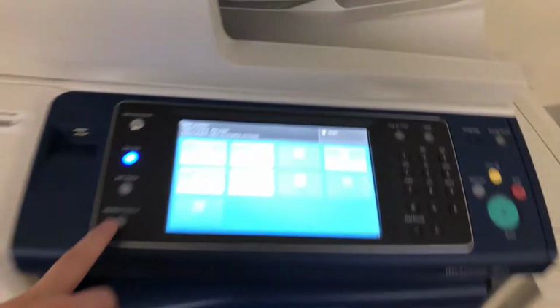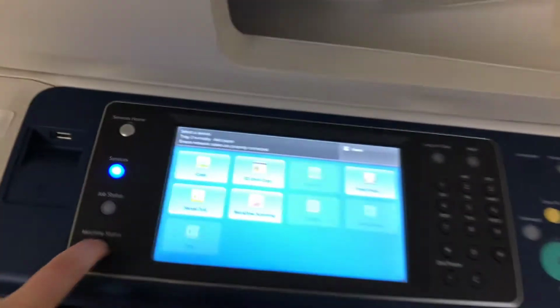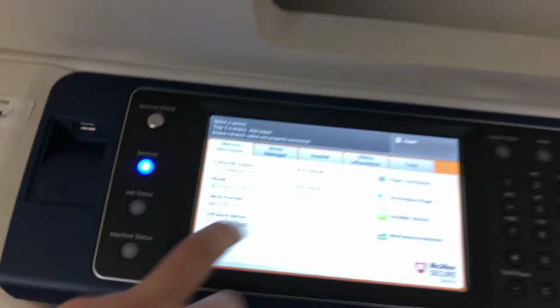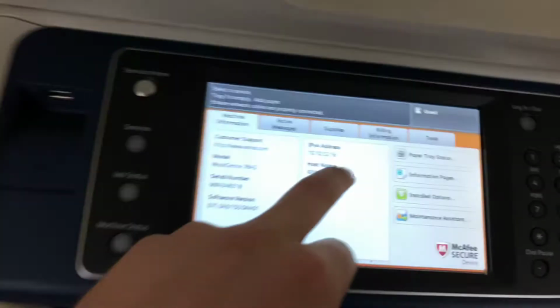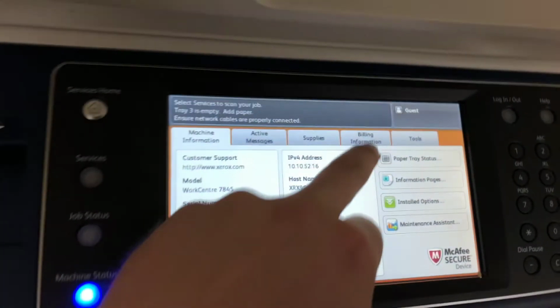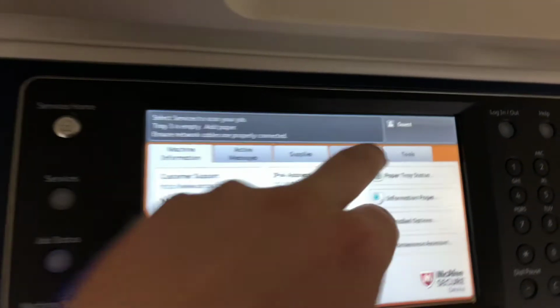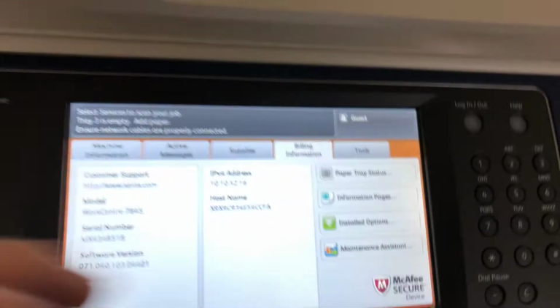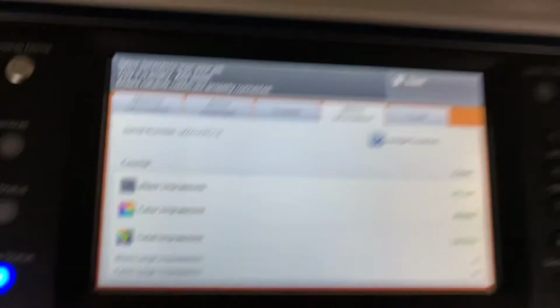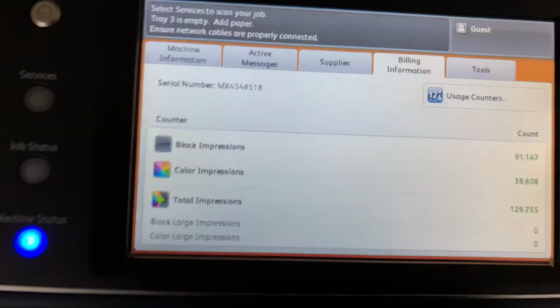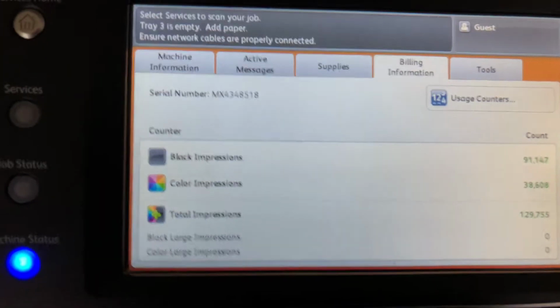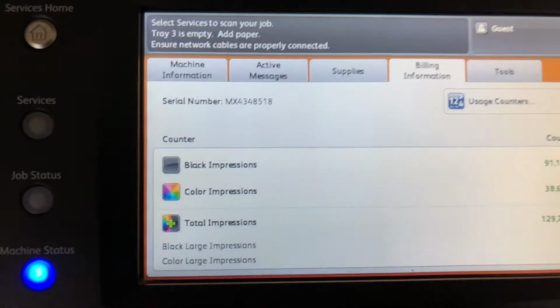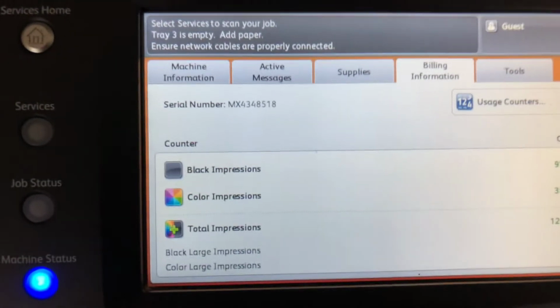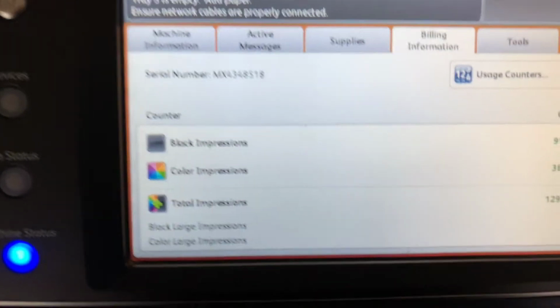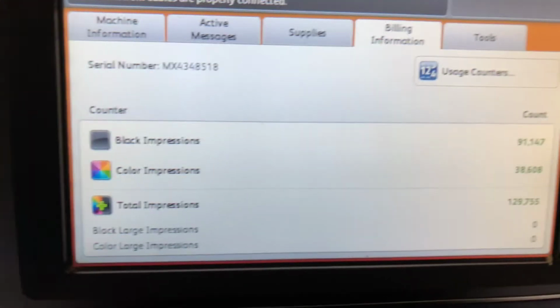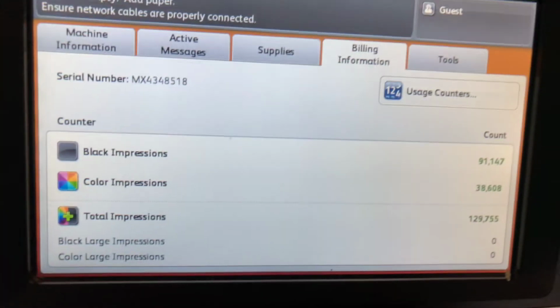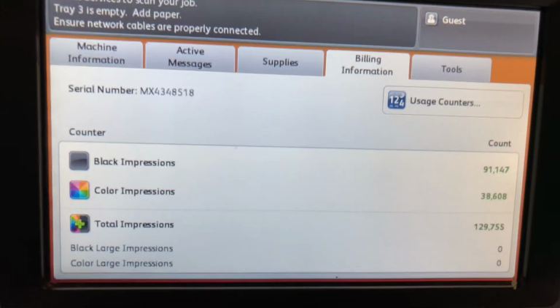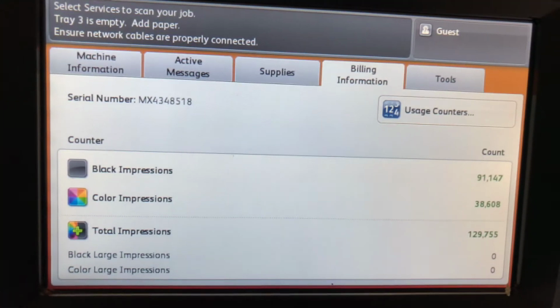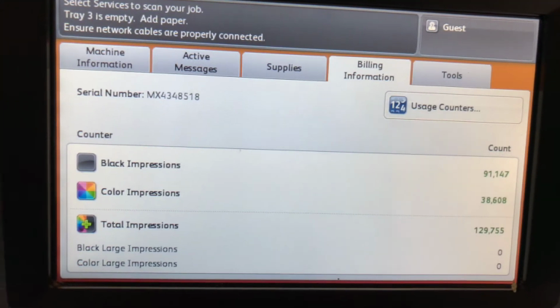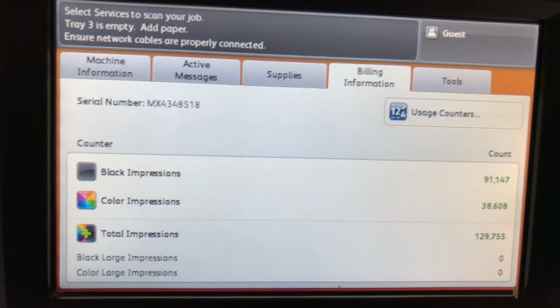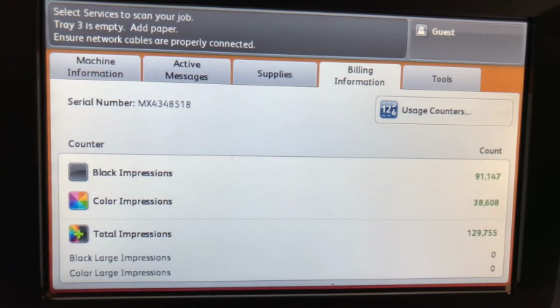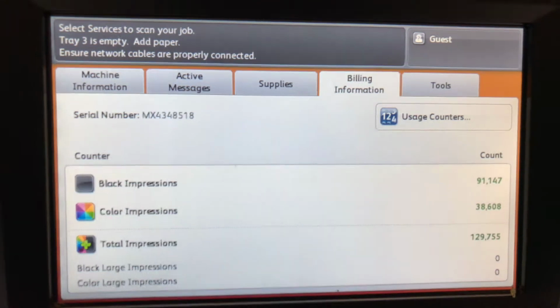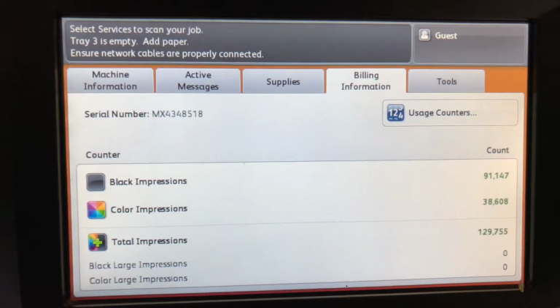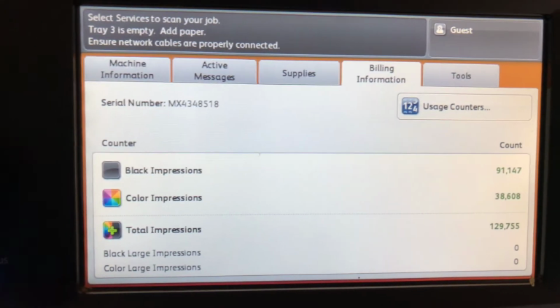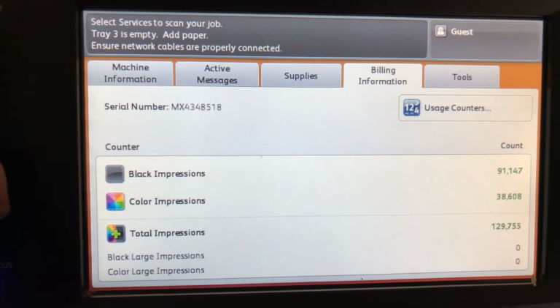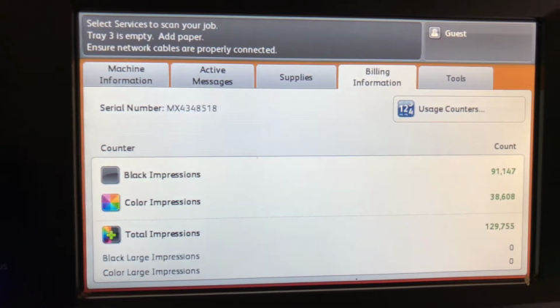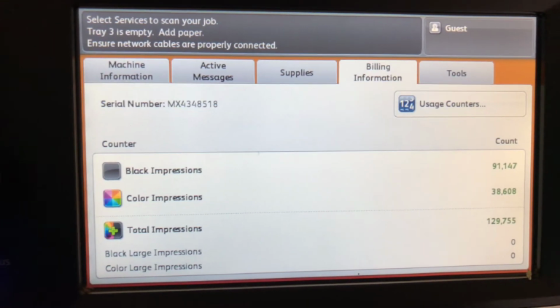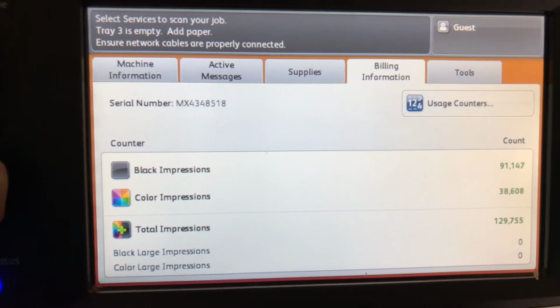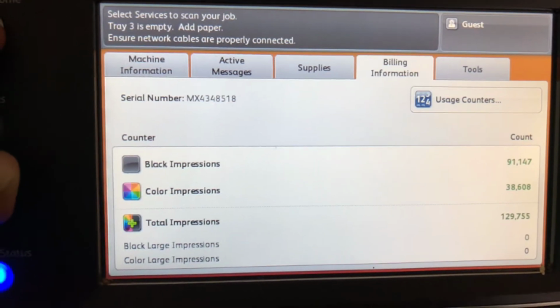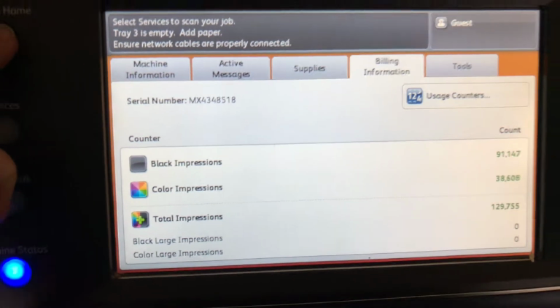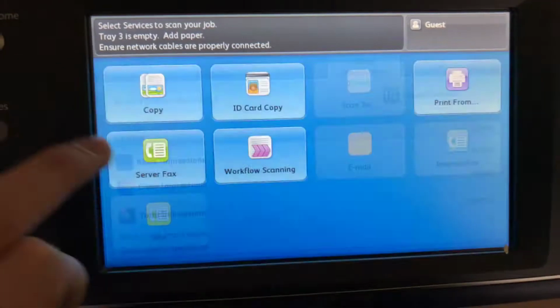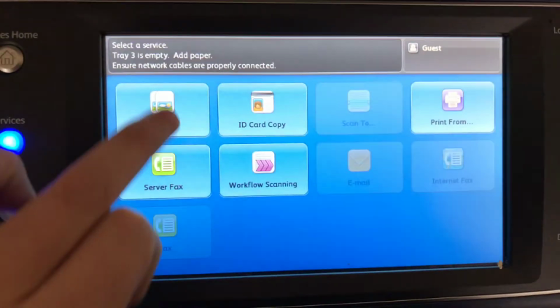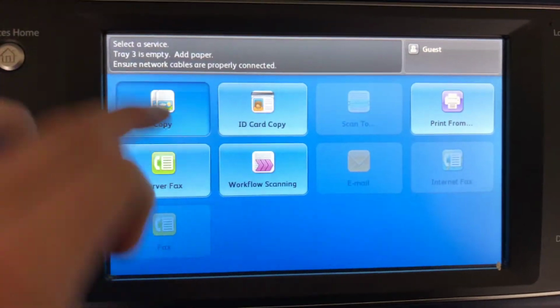The meter in this machine reads only 91,000 total black and white copies and 38,000 total color copies, as you can see here on our counter.